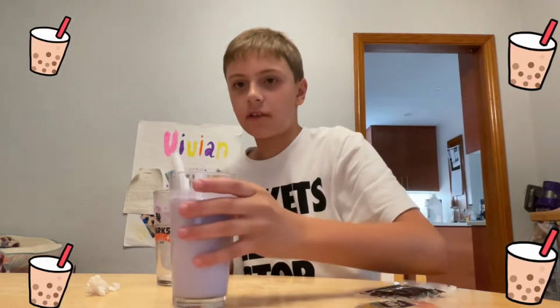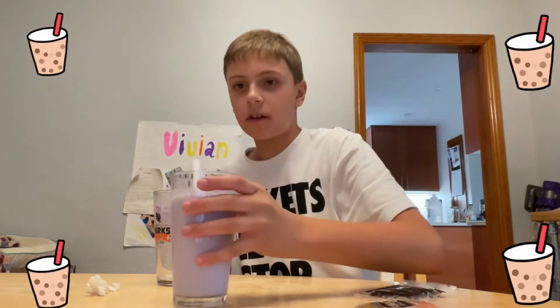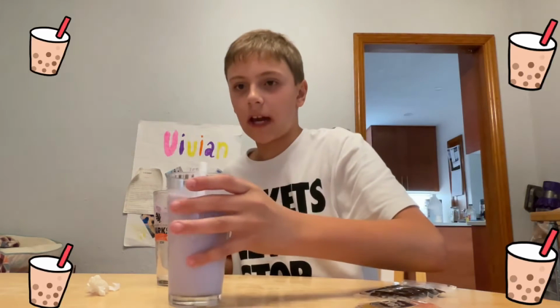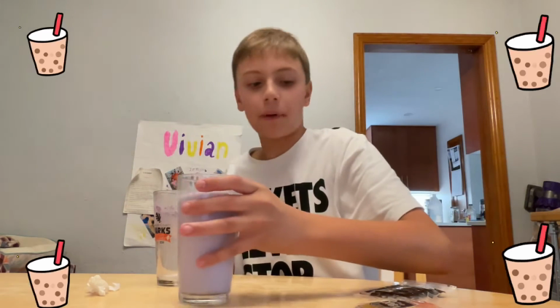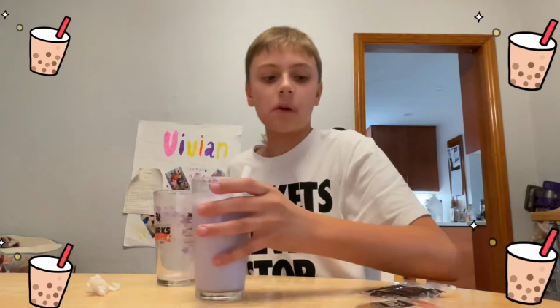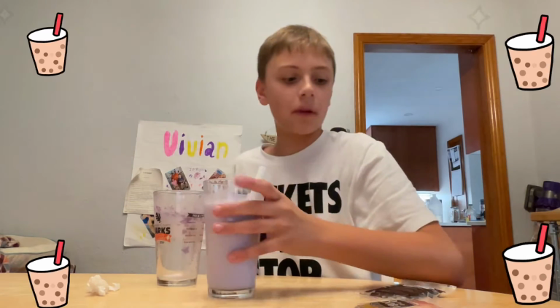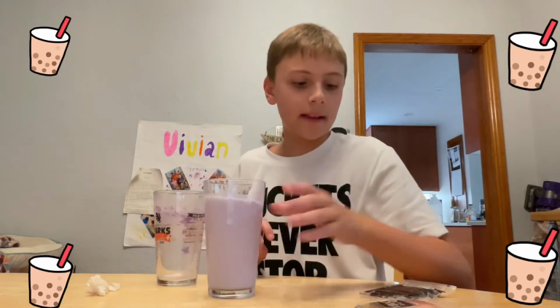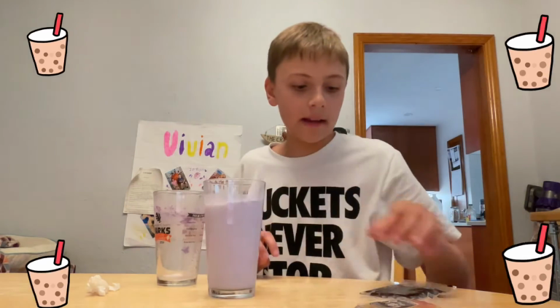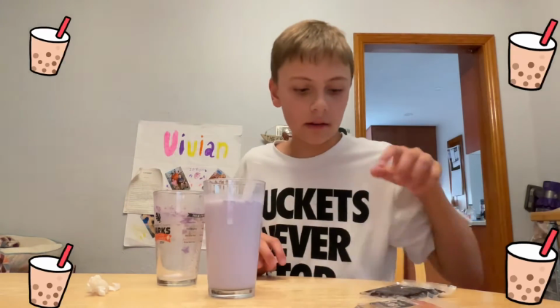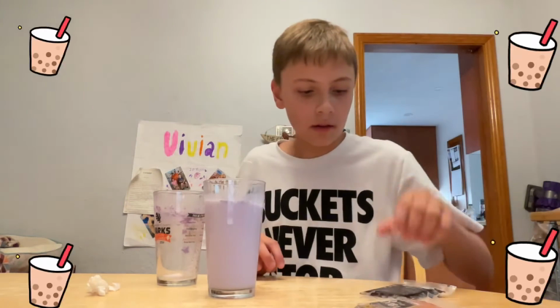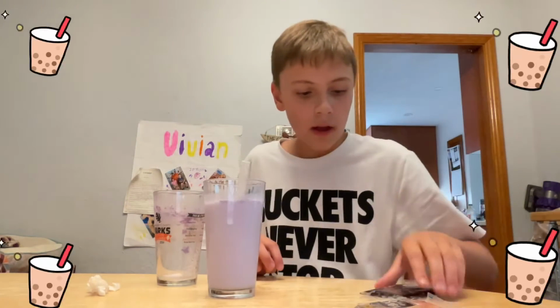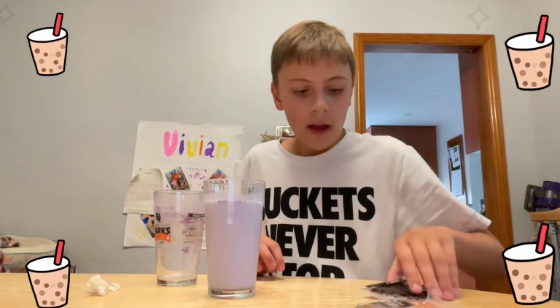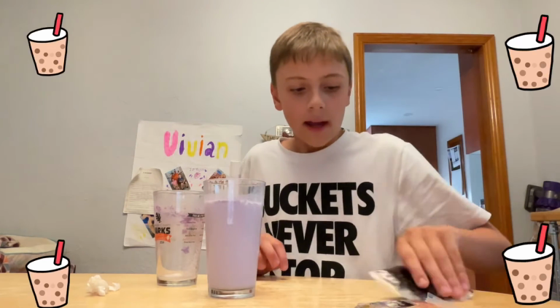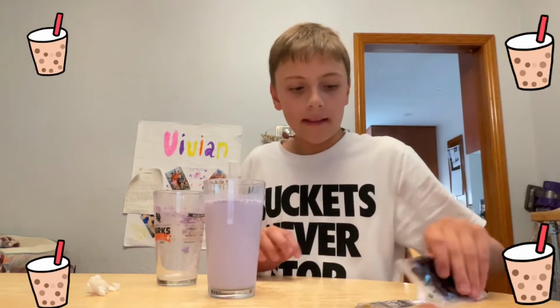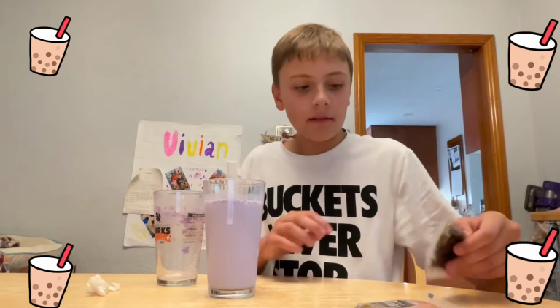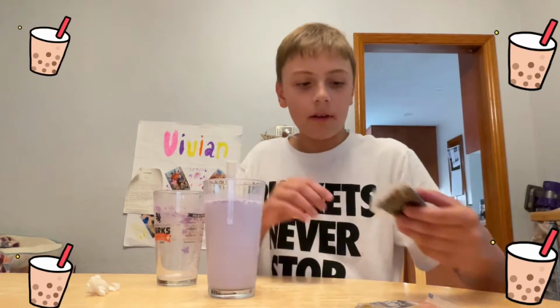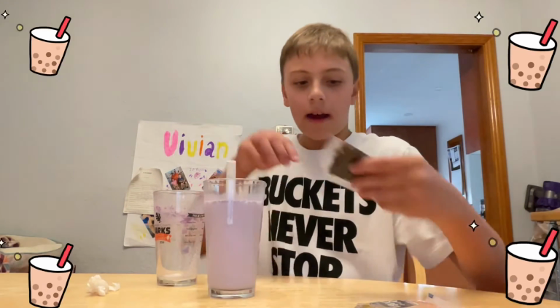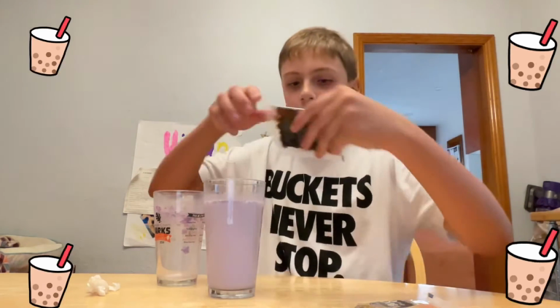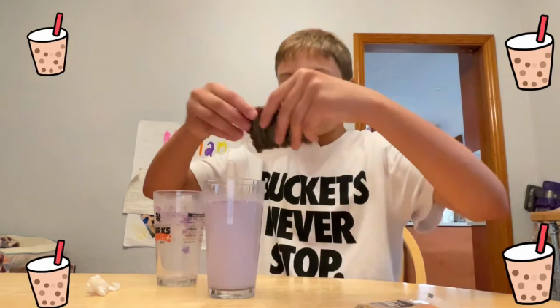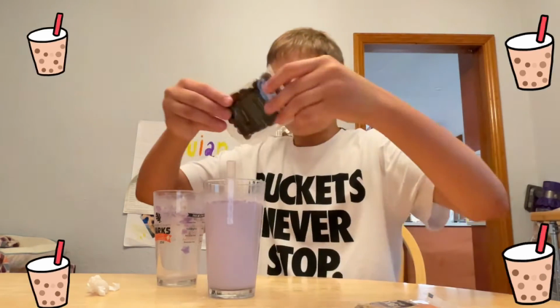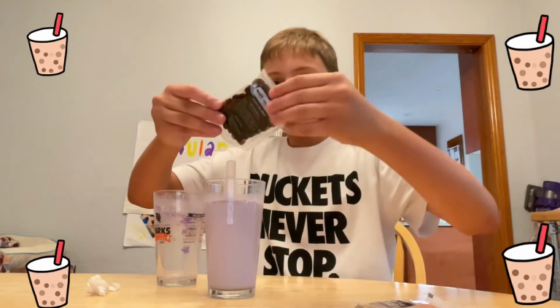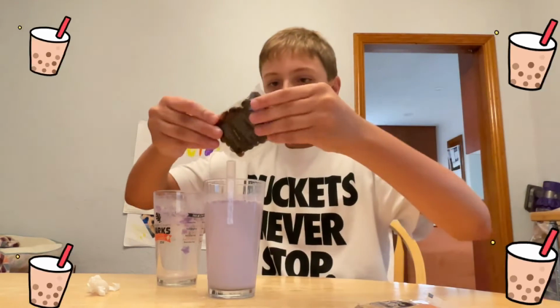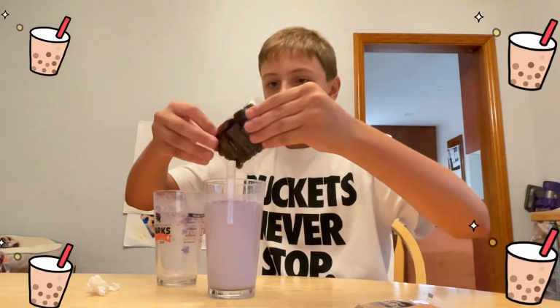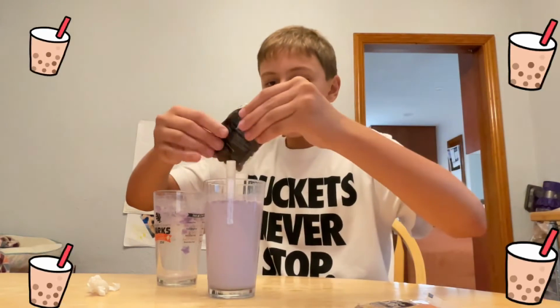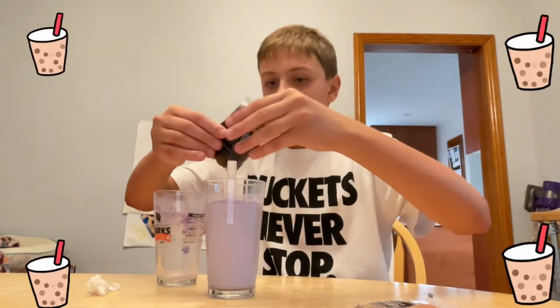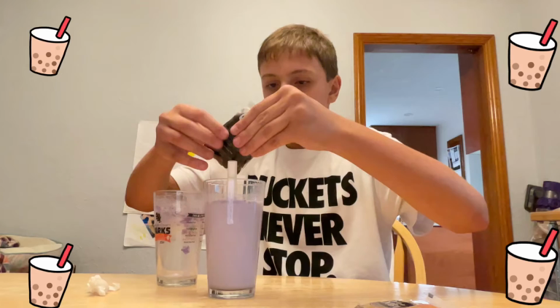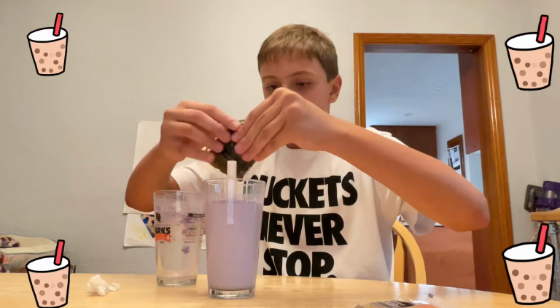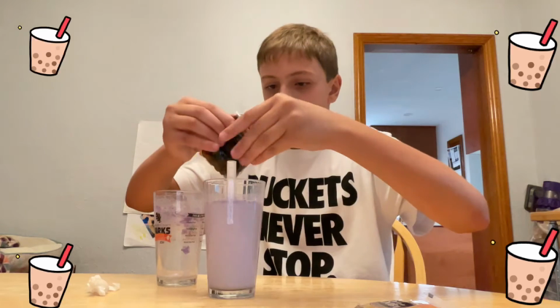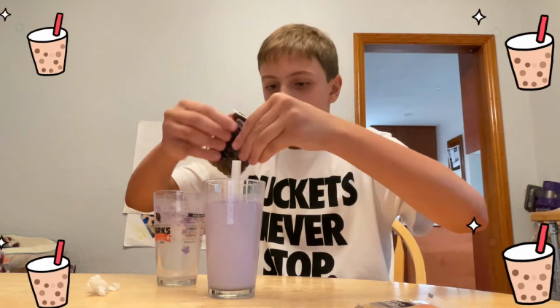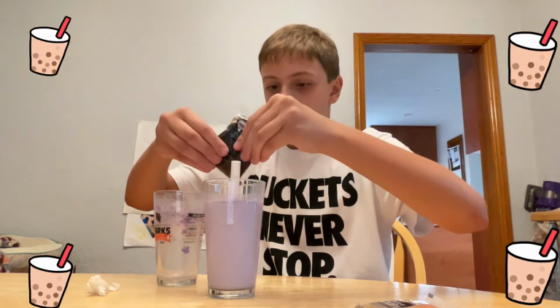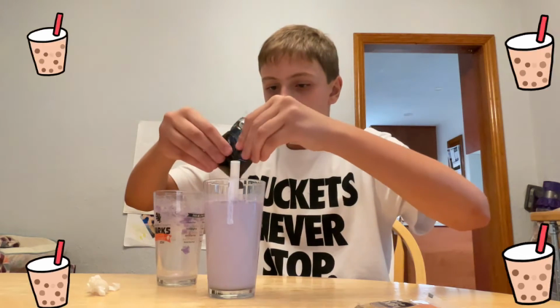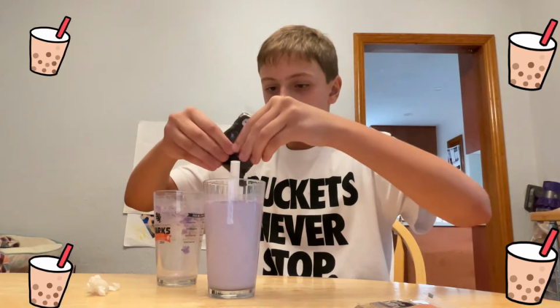Pour it back in this cup so it goes to the bottom. It should look purple like that. Then you have your microwave boba — put it inside.